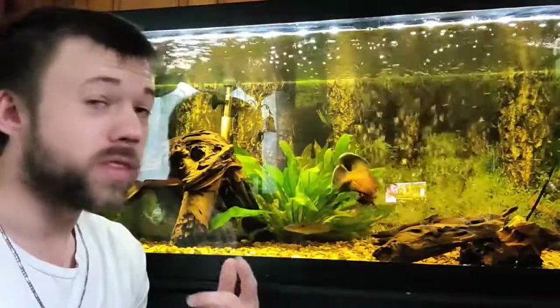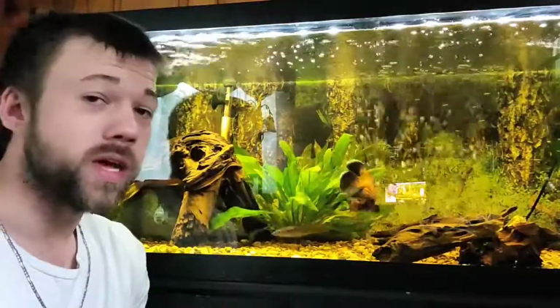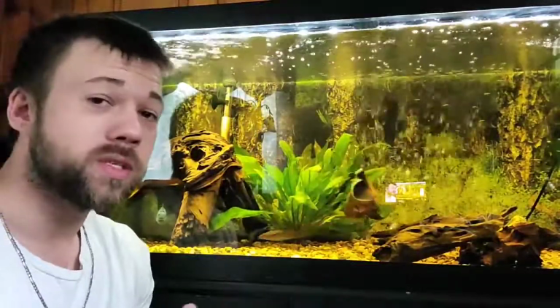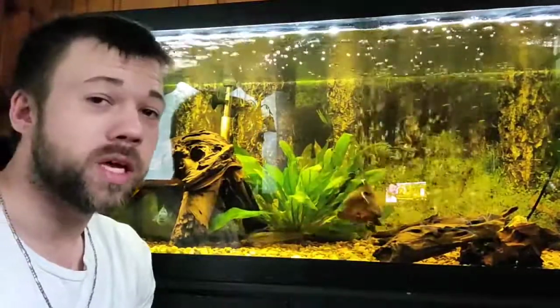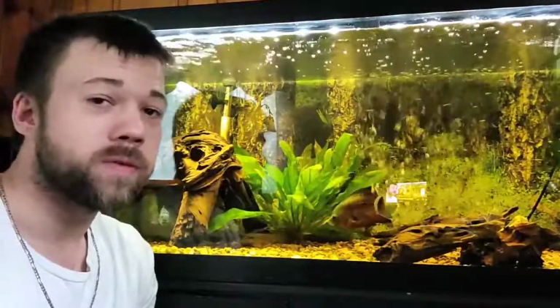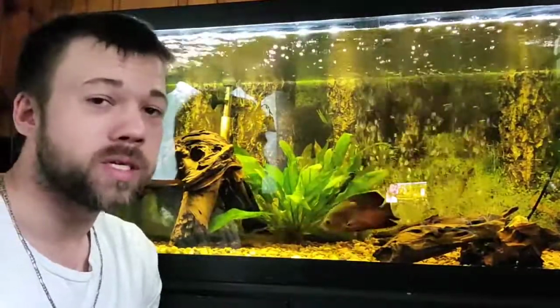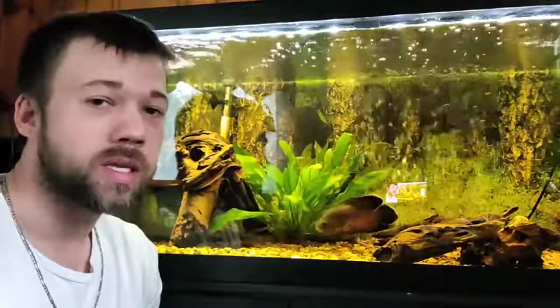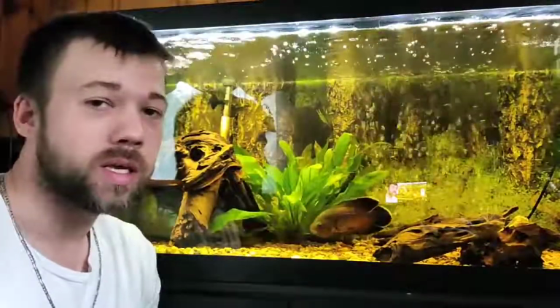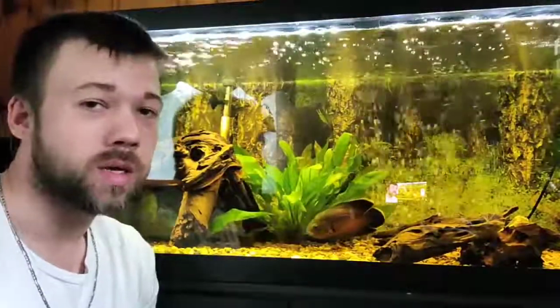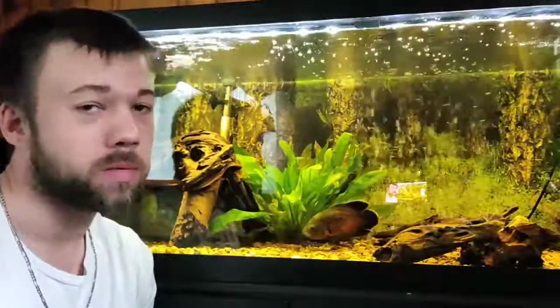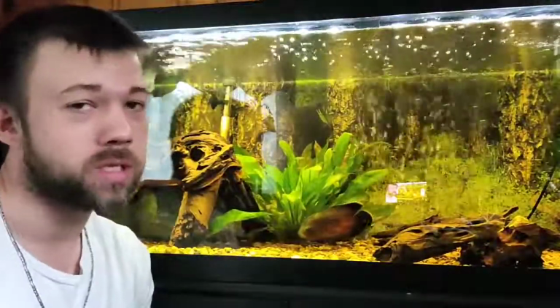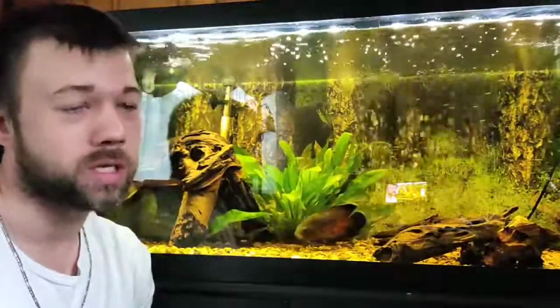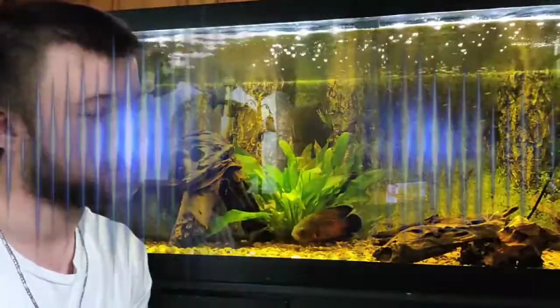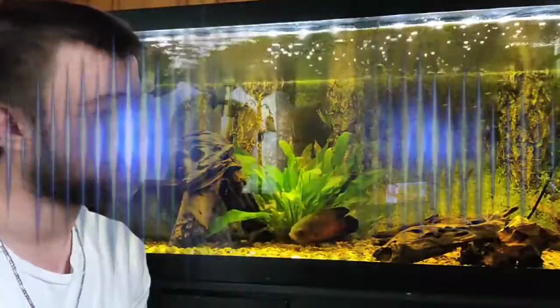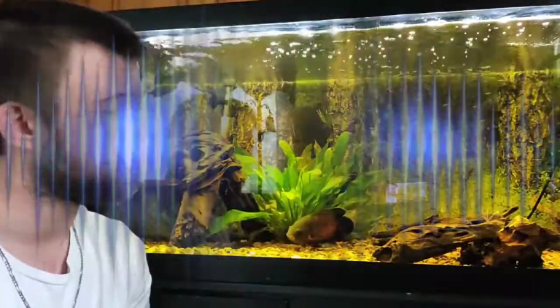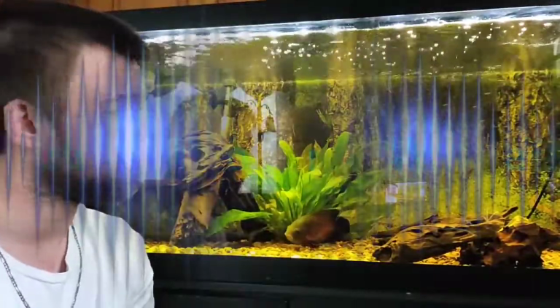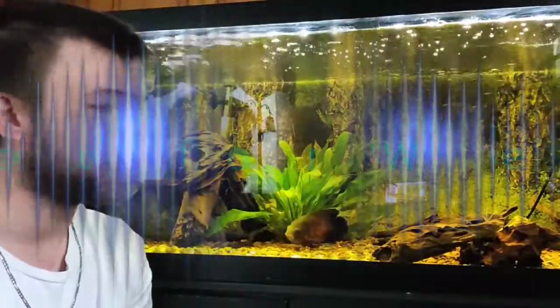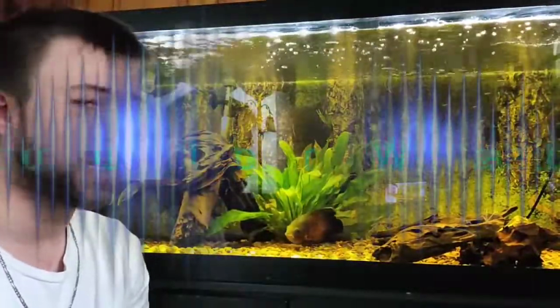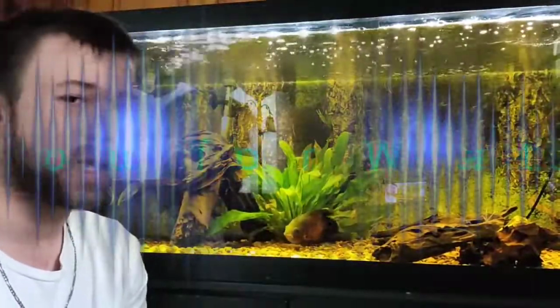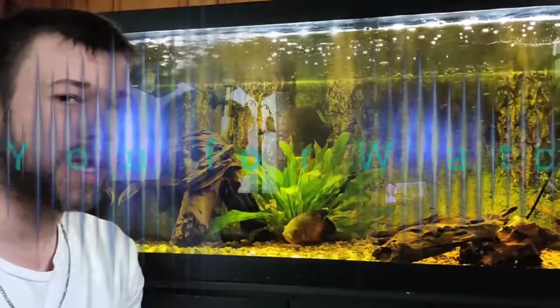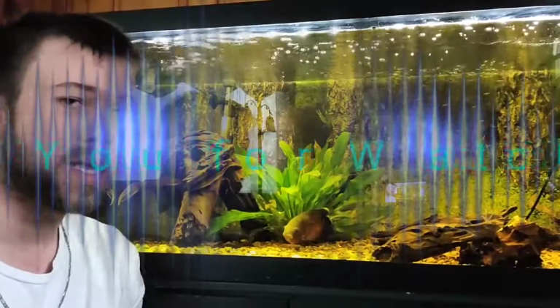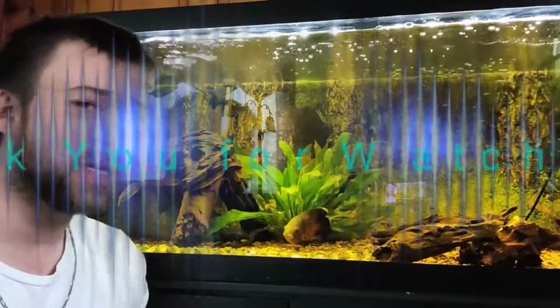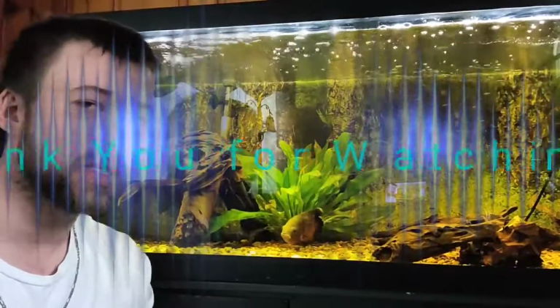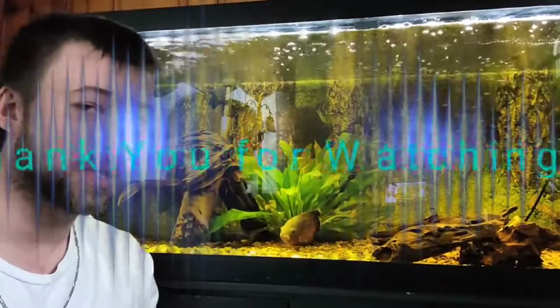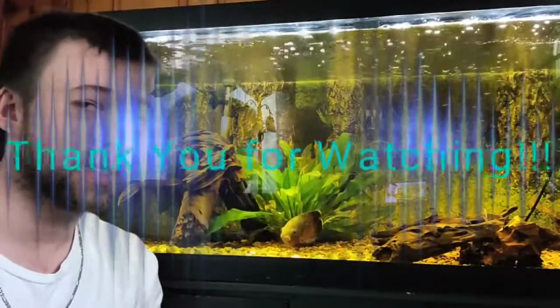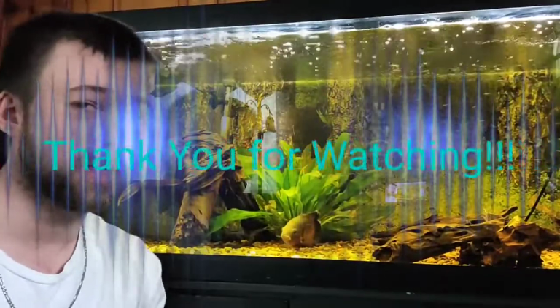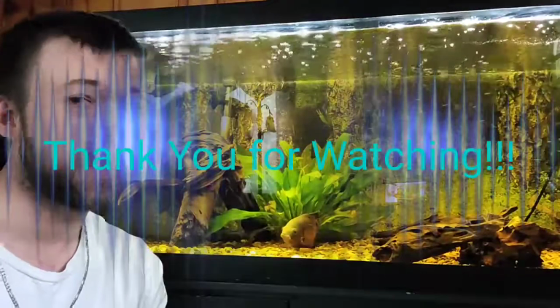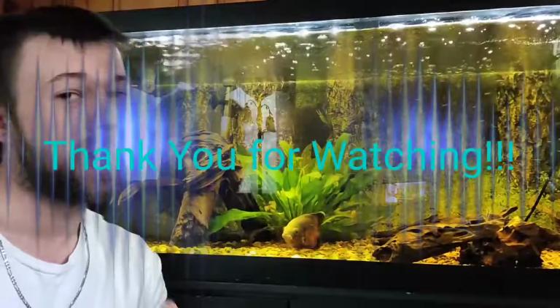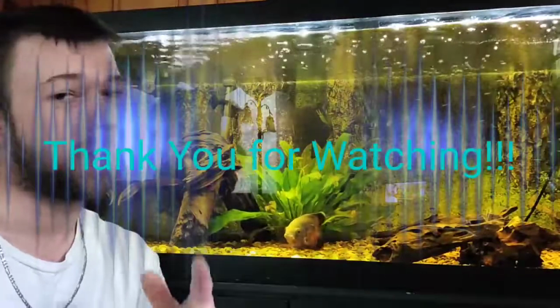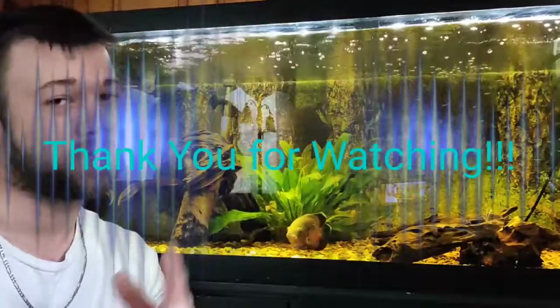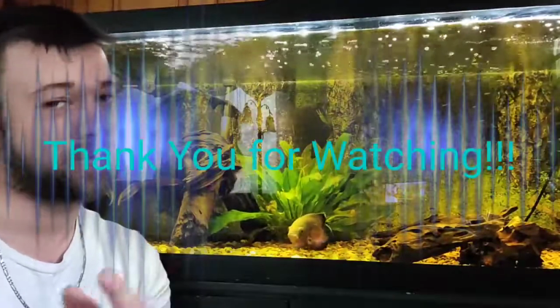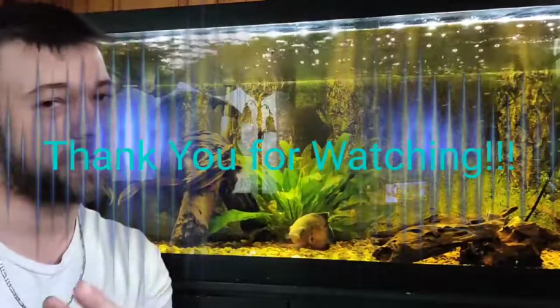That is all I have for you guys today. Please like and subscribe to my channel, and until next time, I'll see you later.